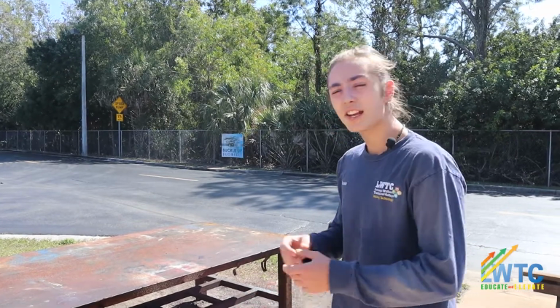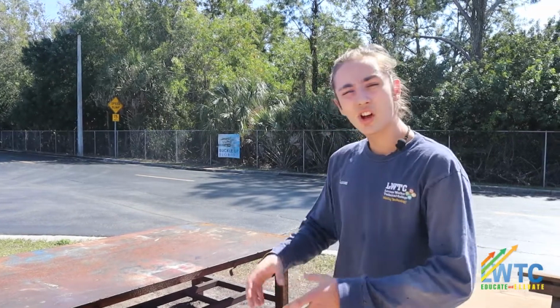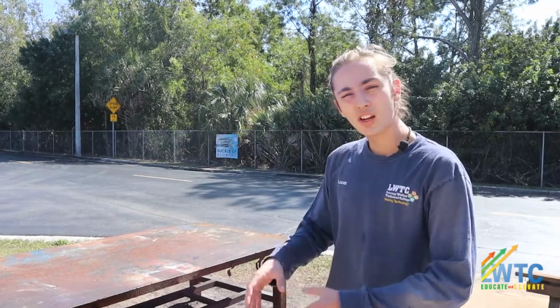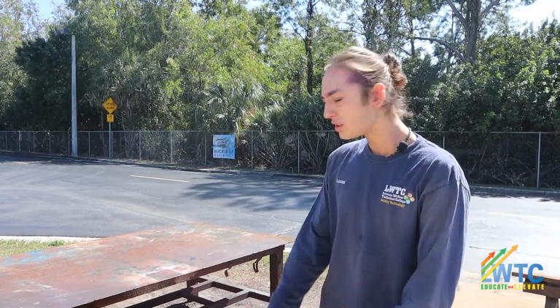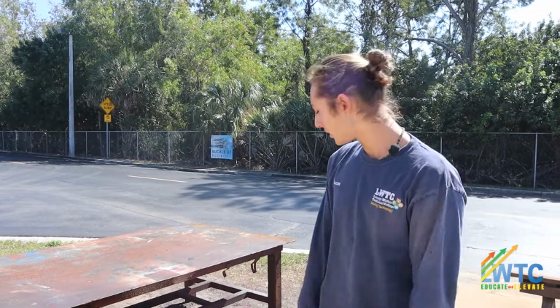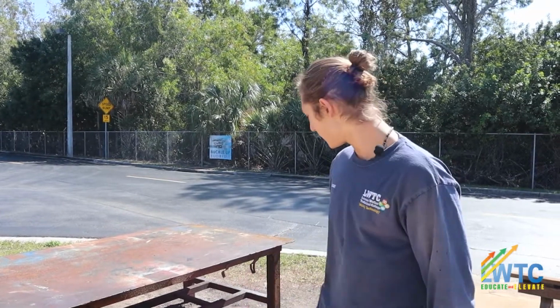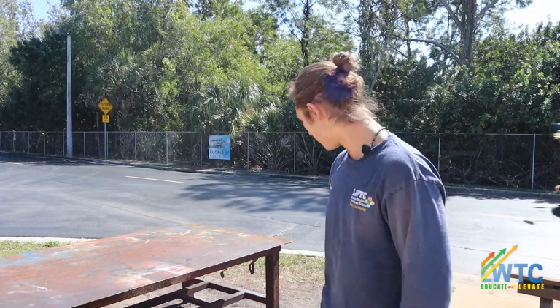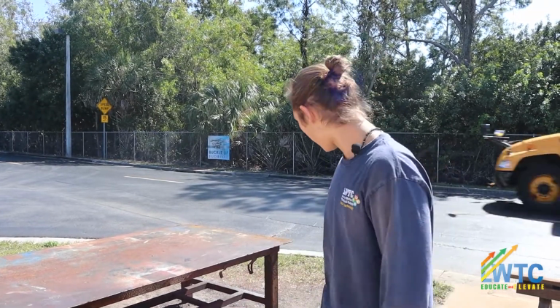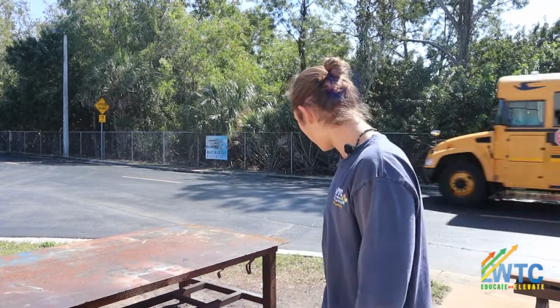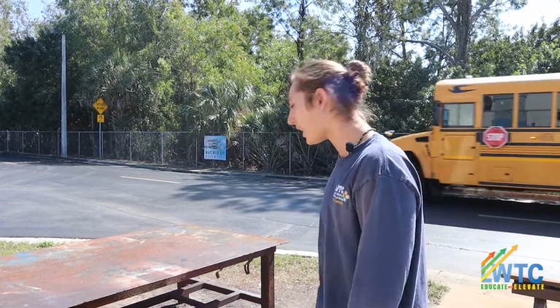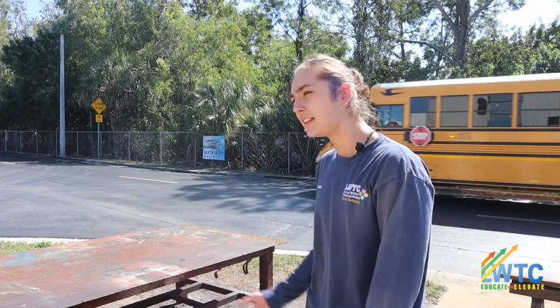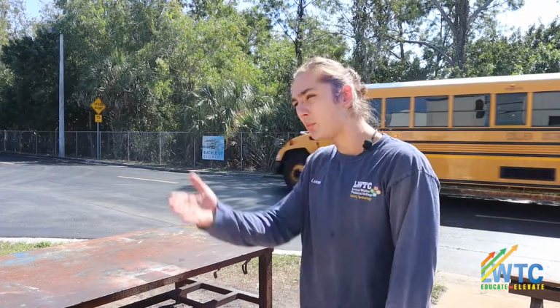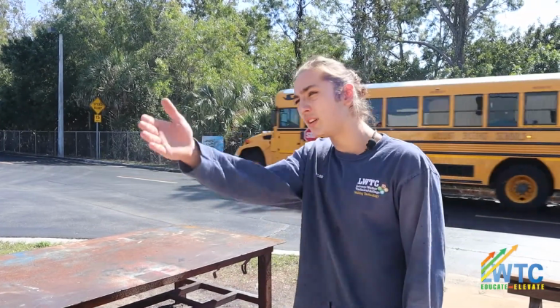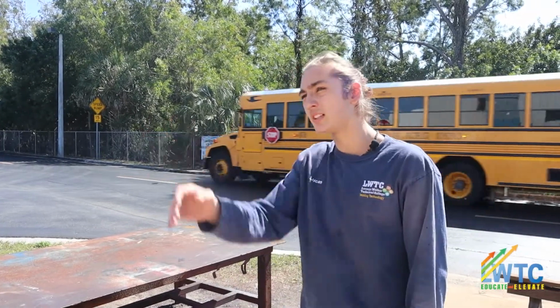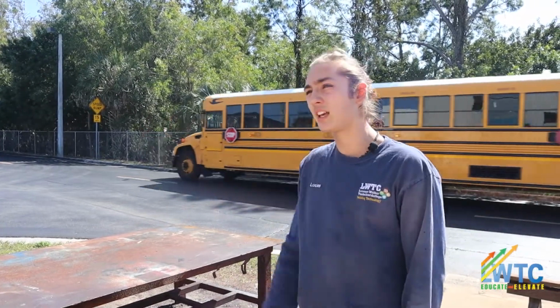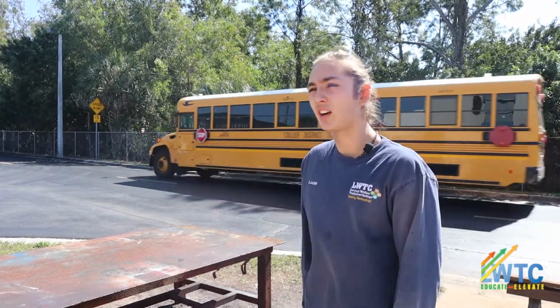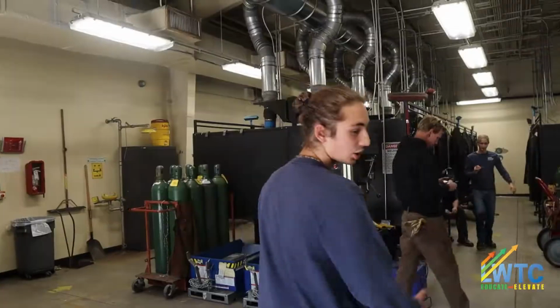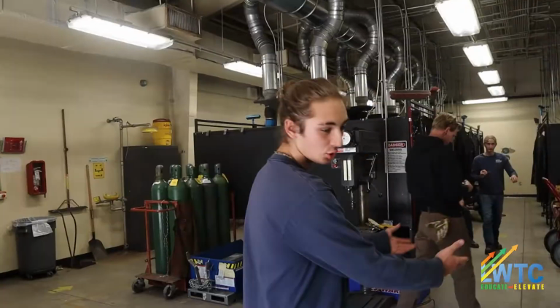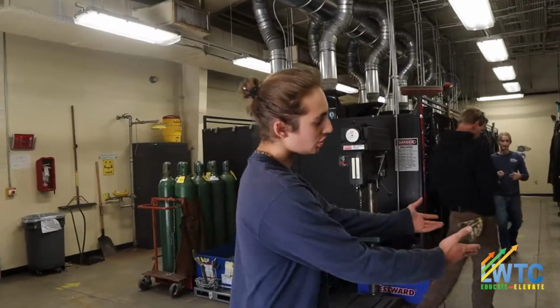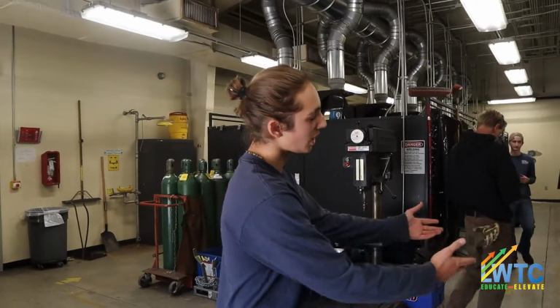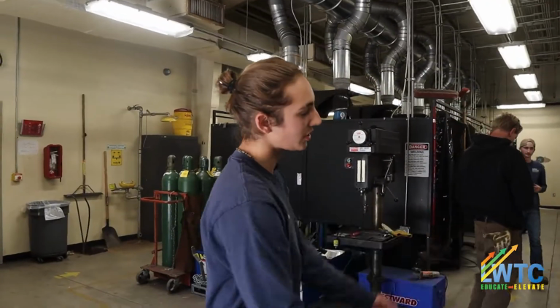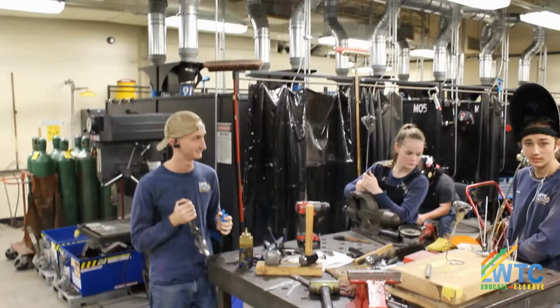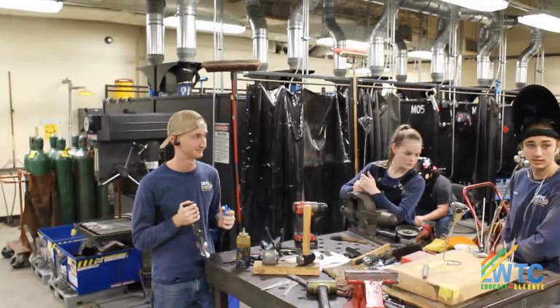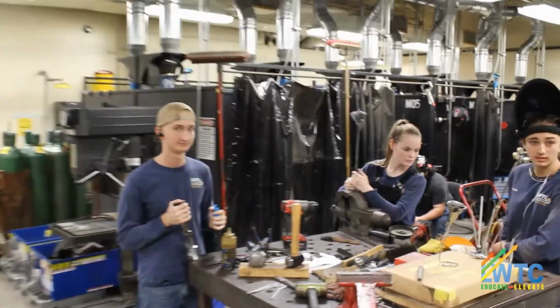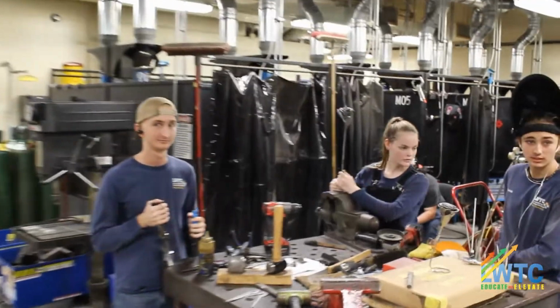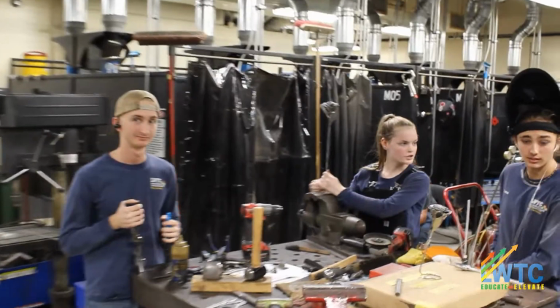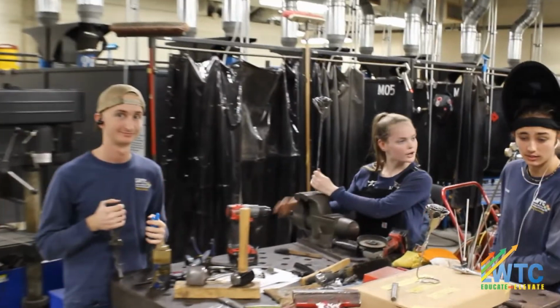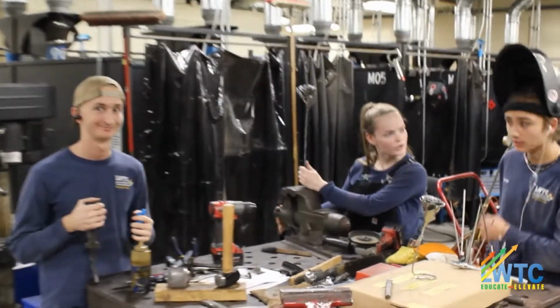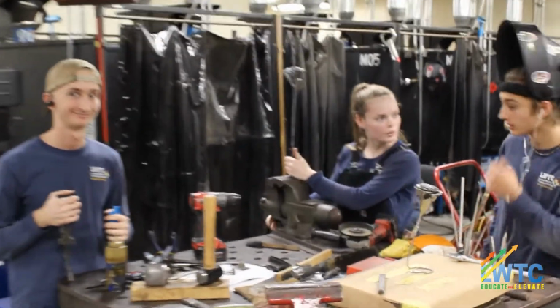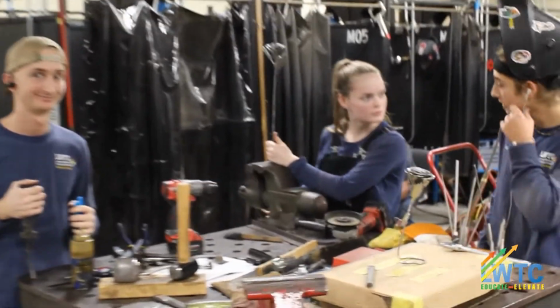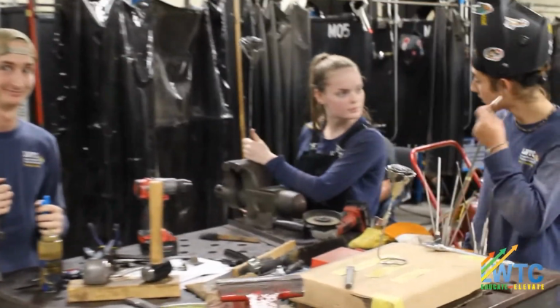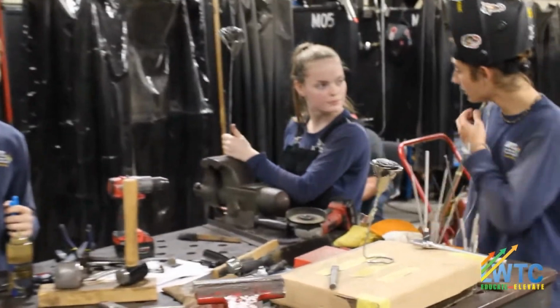Hands-on, you know what I mean? And then they move into SMAW. The community shop table where we all collectively work at.